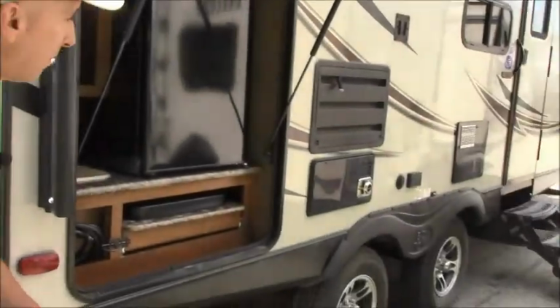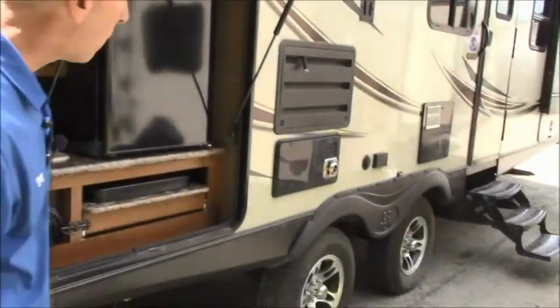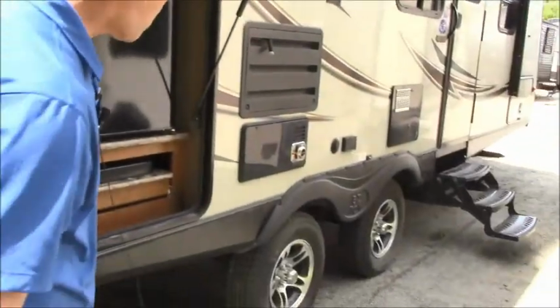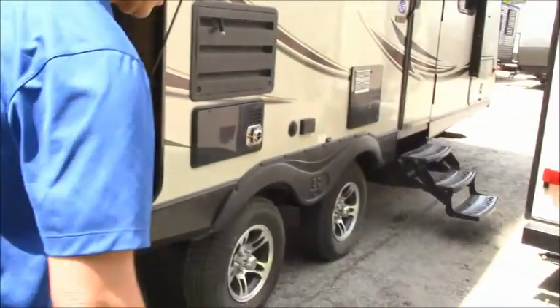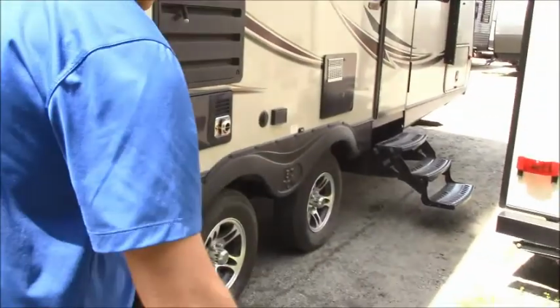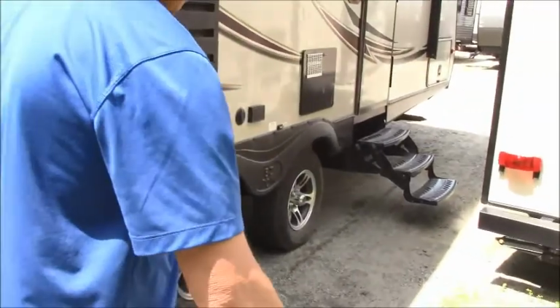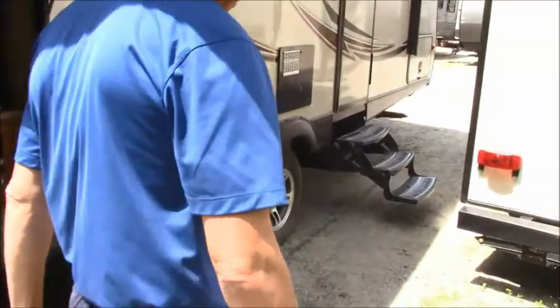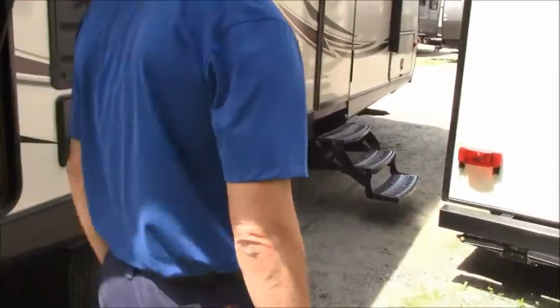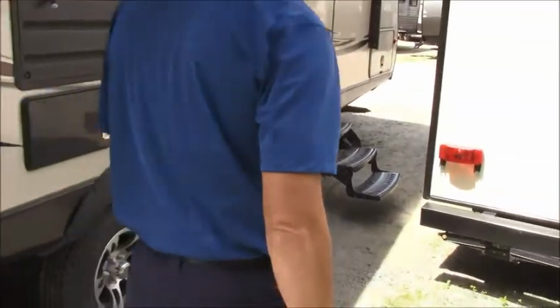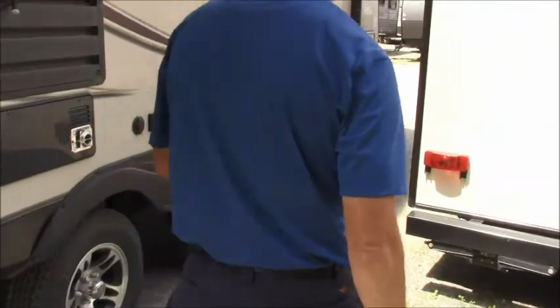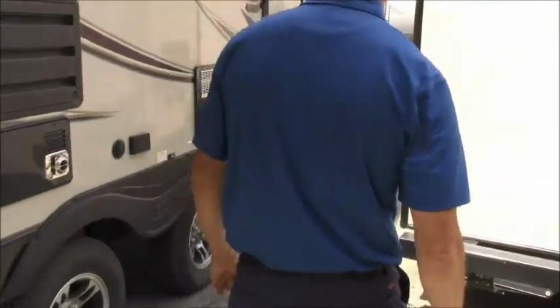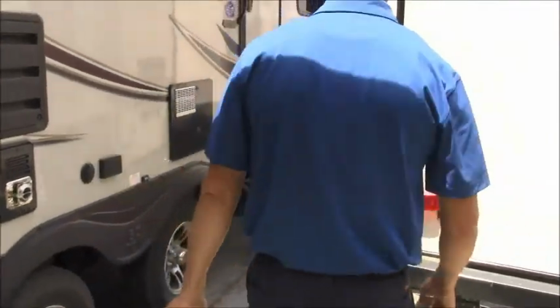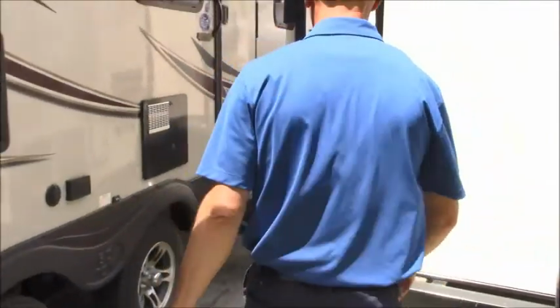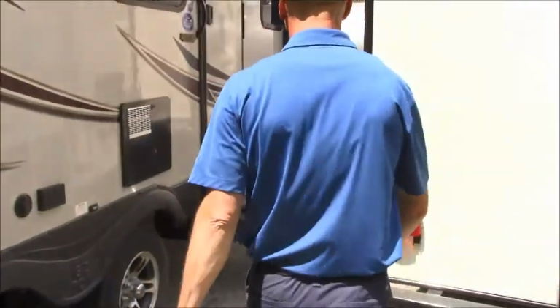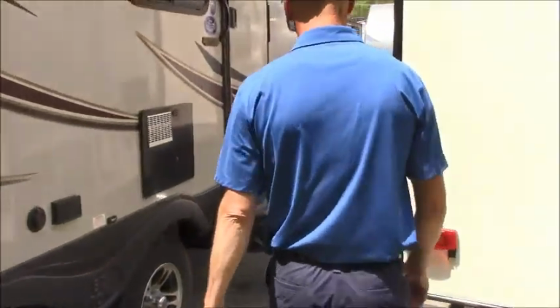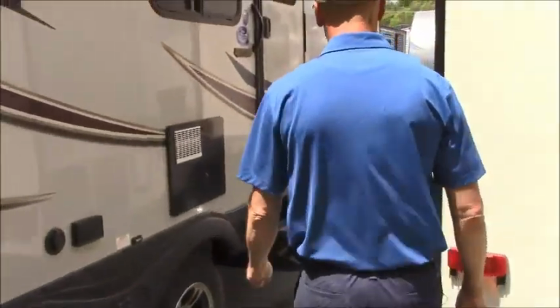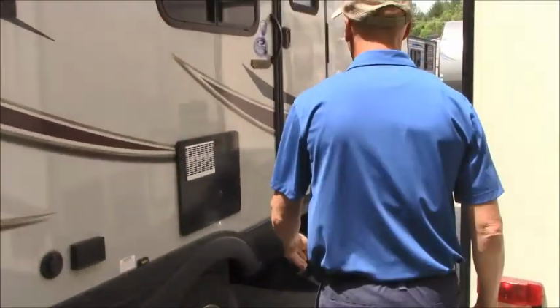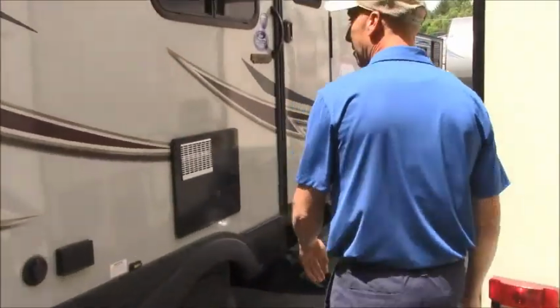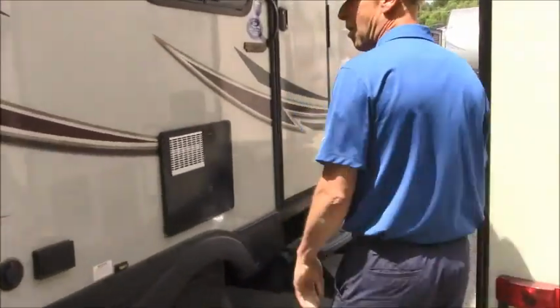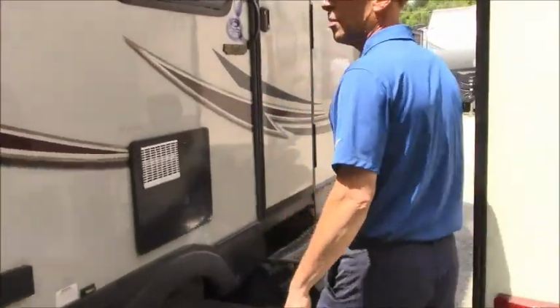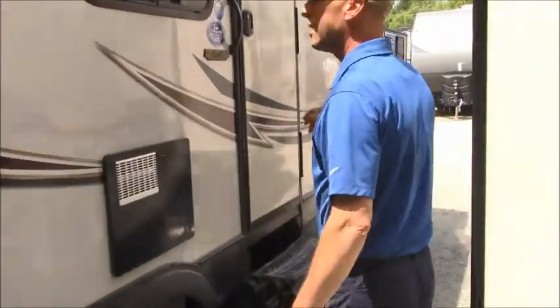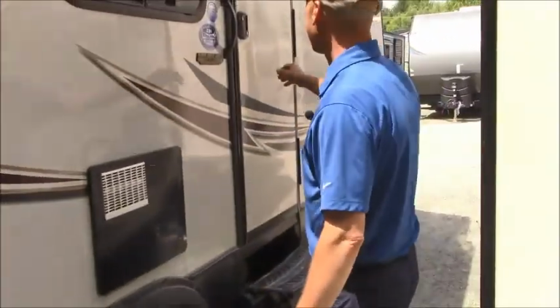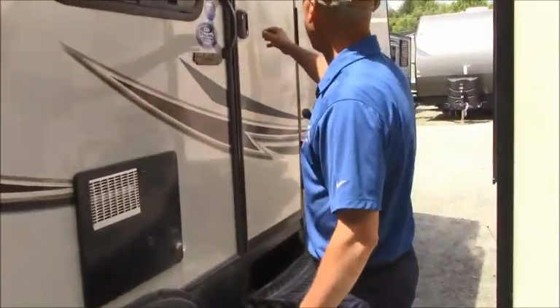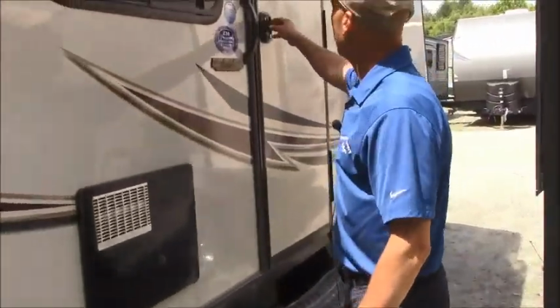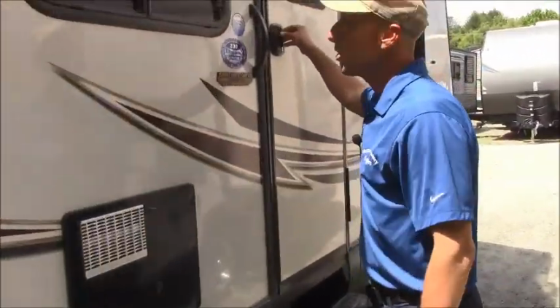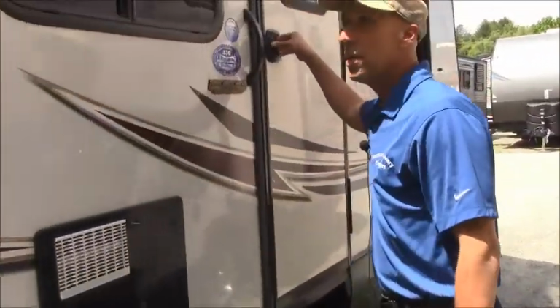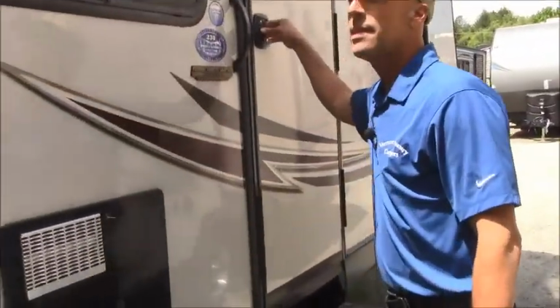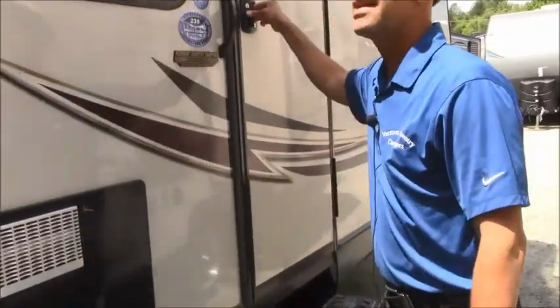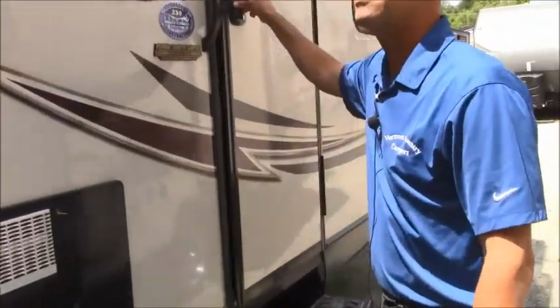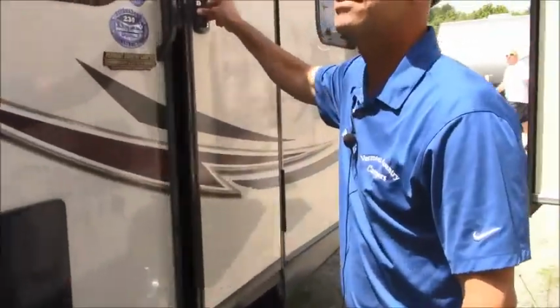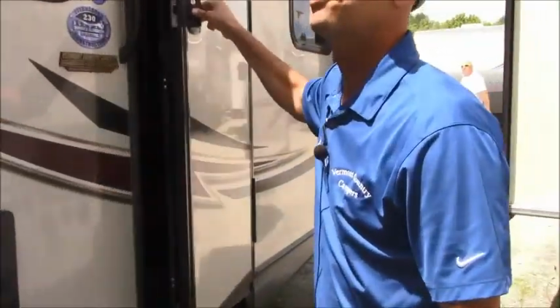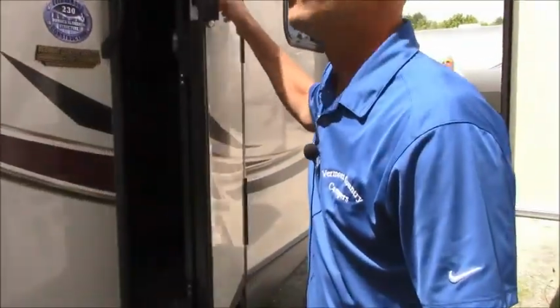Access to the roof — once or twice a year we like you to service them to keep your camper lasting for a long time. If you want to follow me inside, we'll show you the inside of this nice unit.